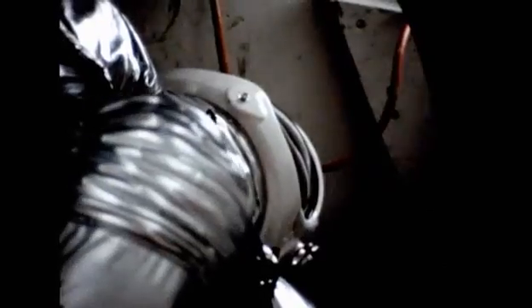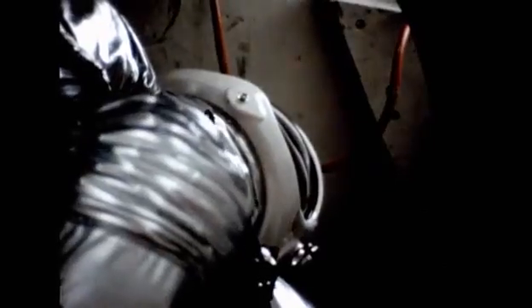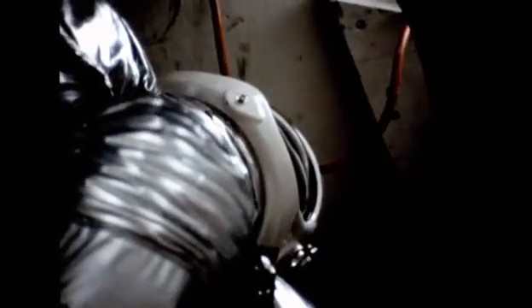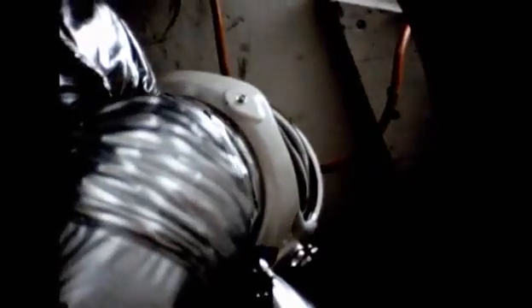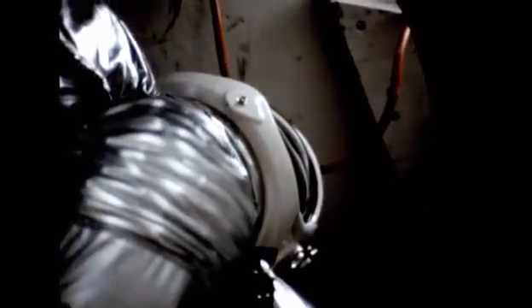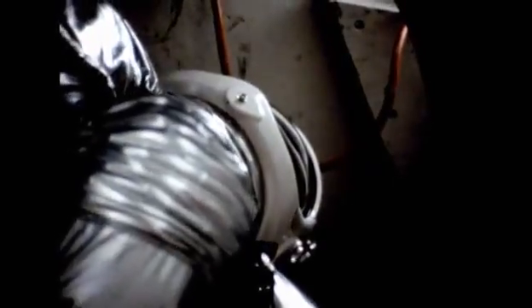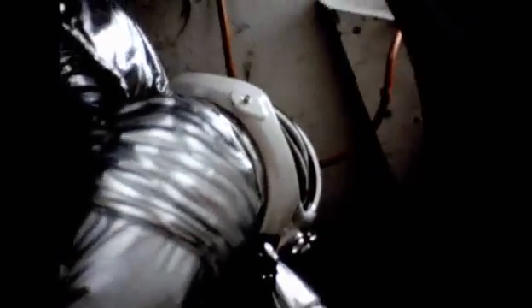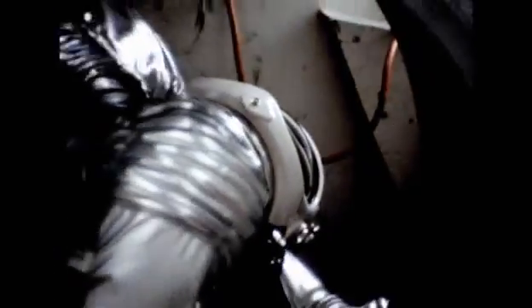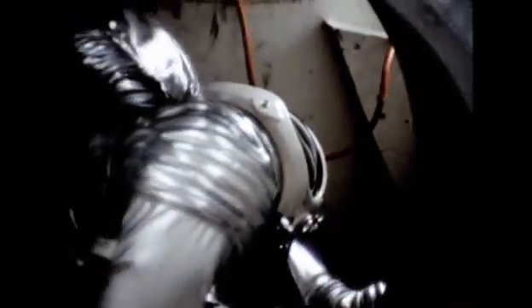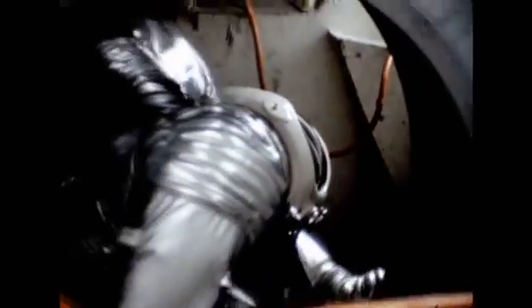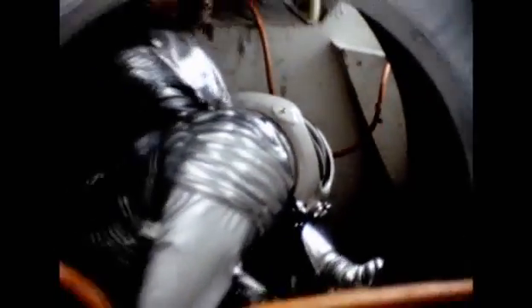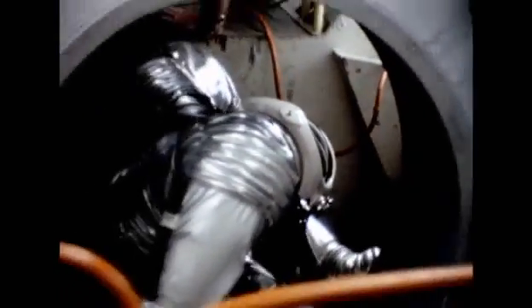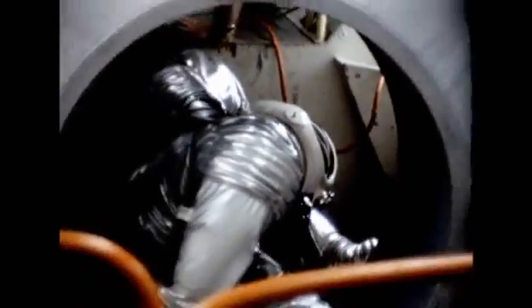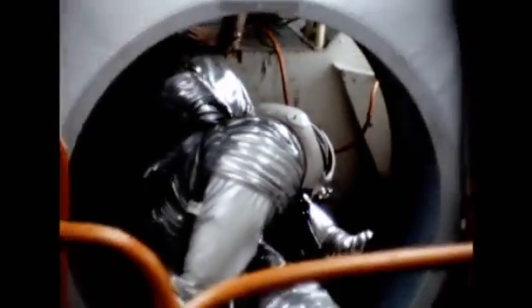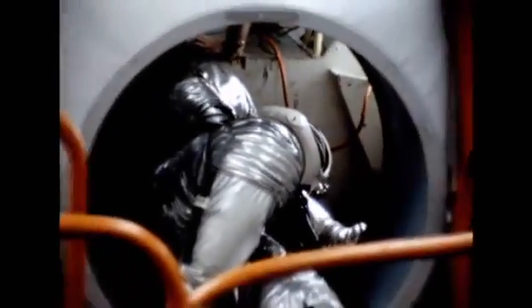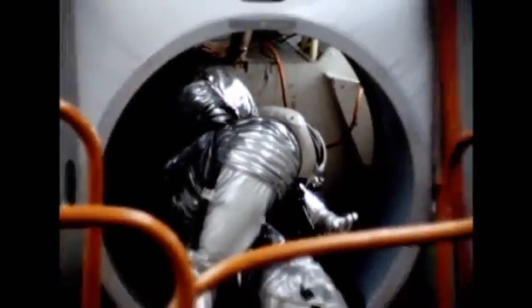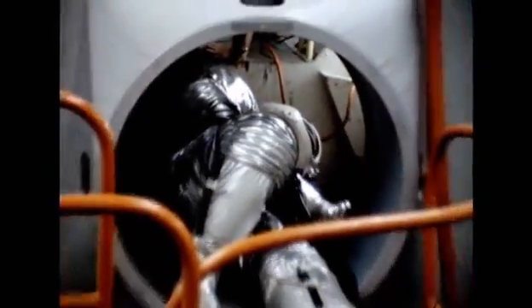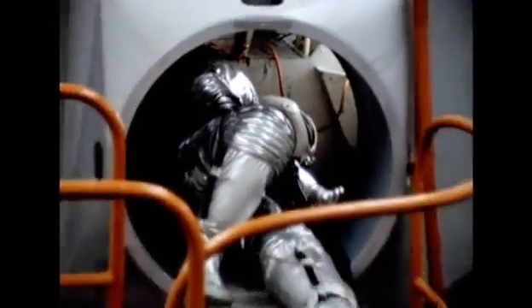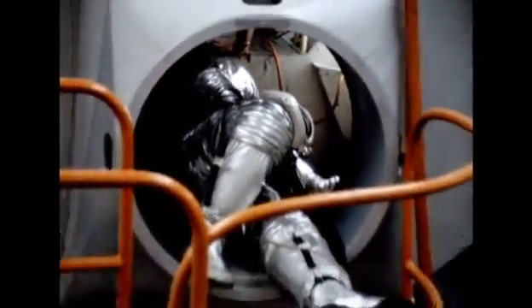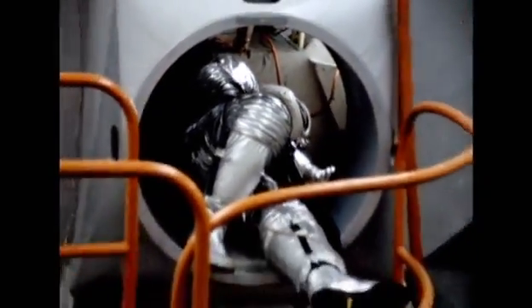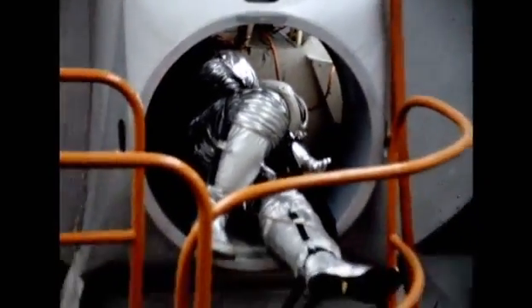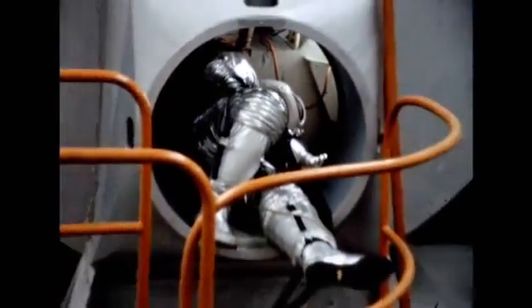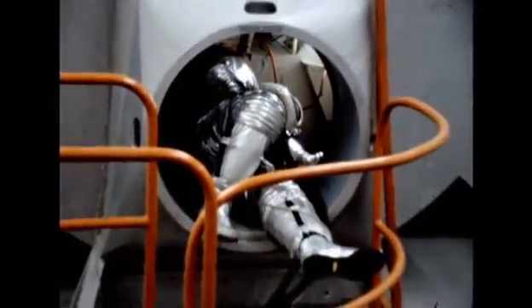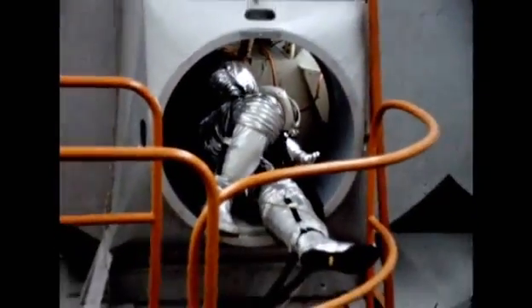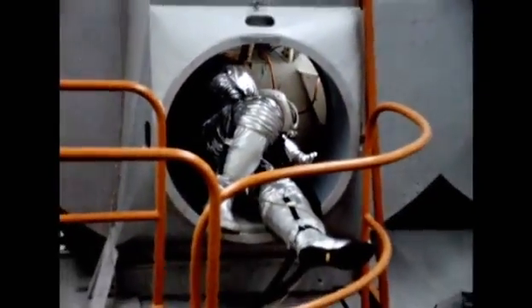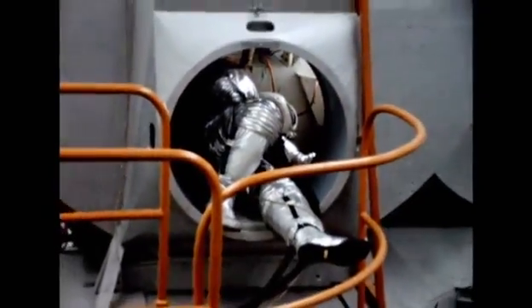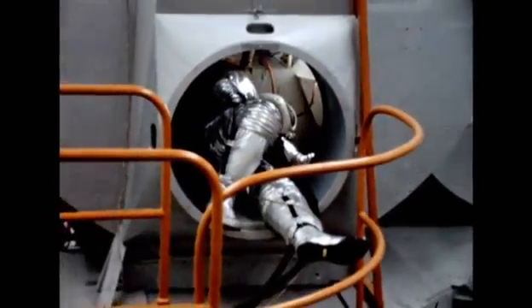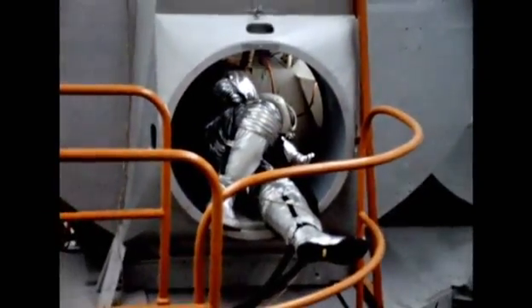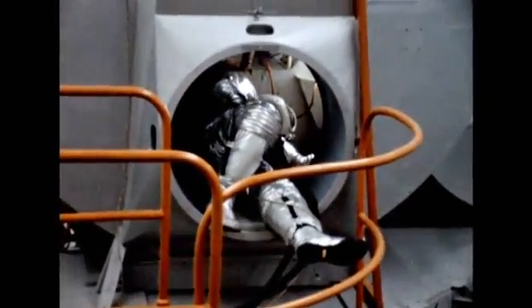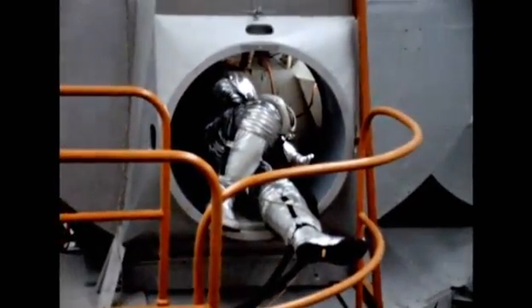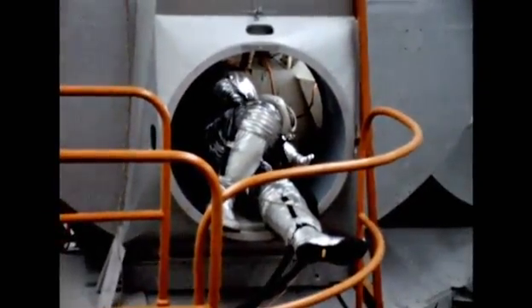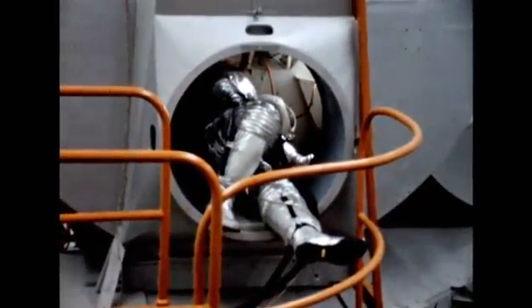So Grumman deletes the round hatch in the front and puts in instead a big square hatch.